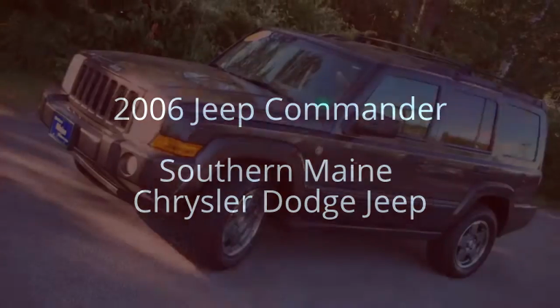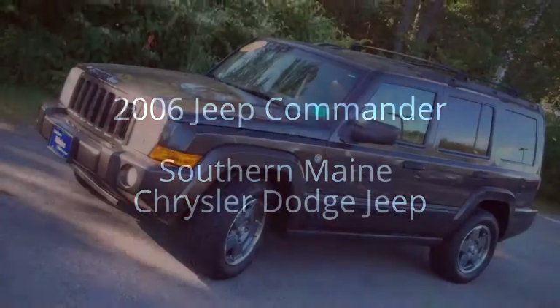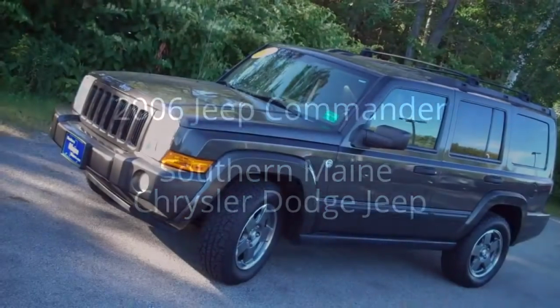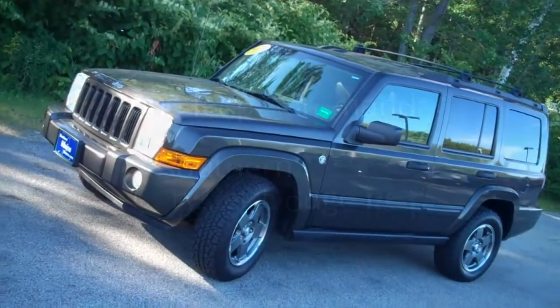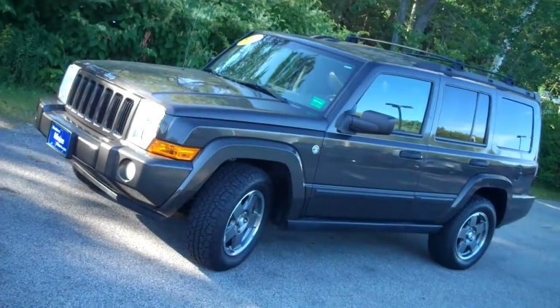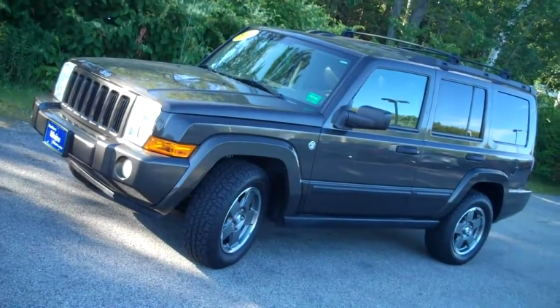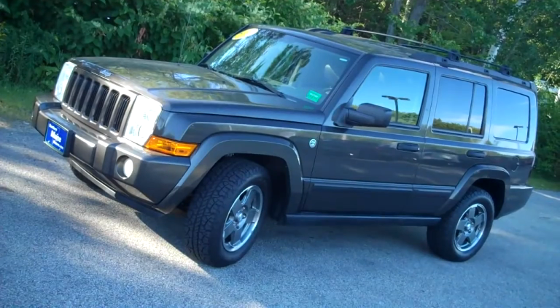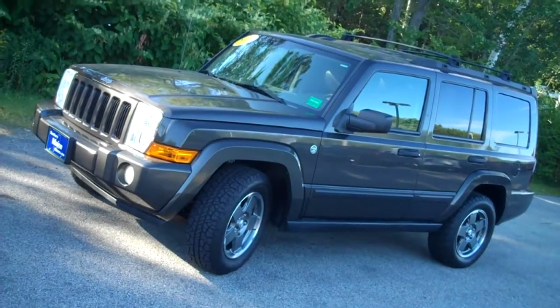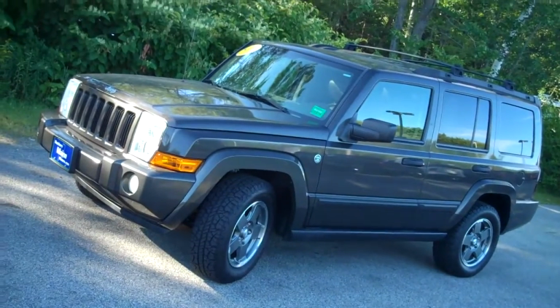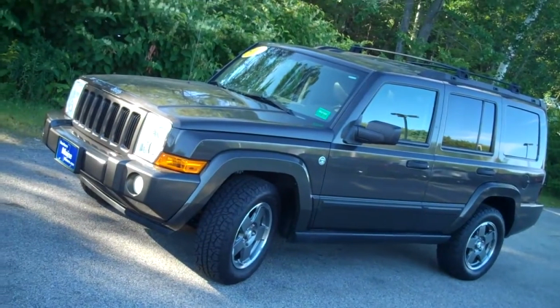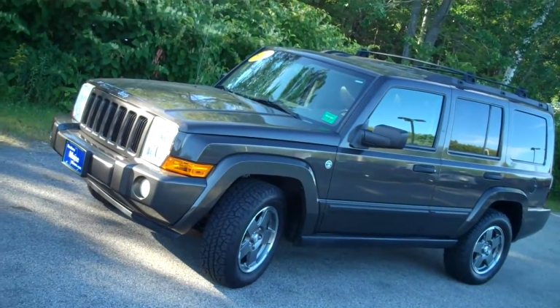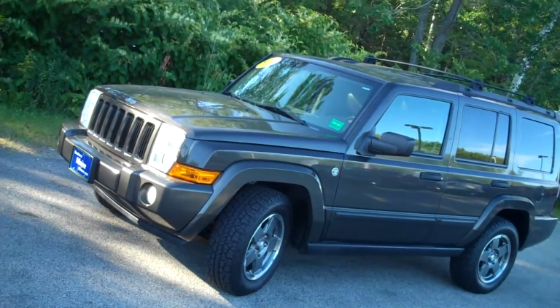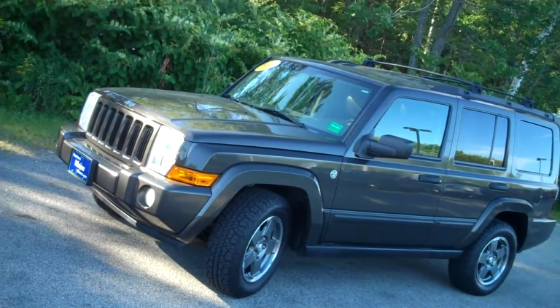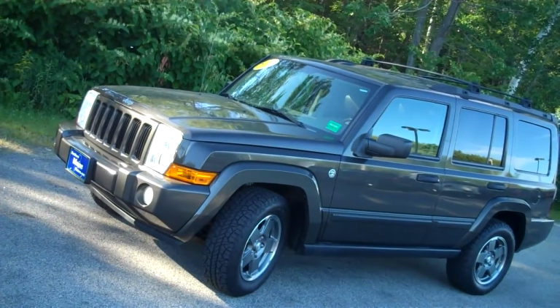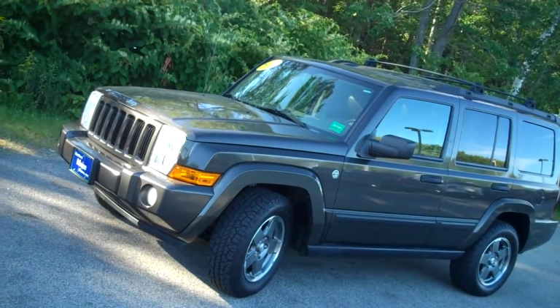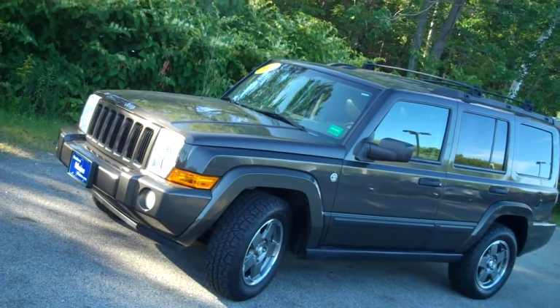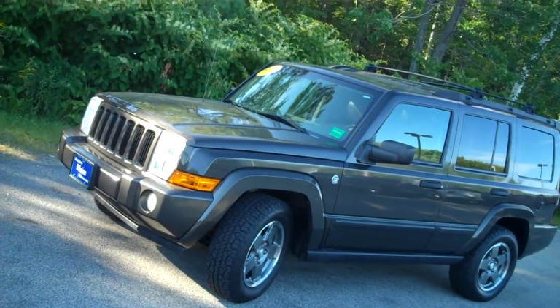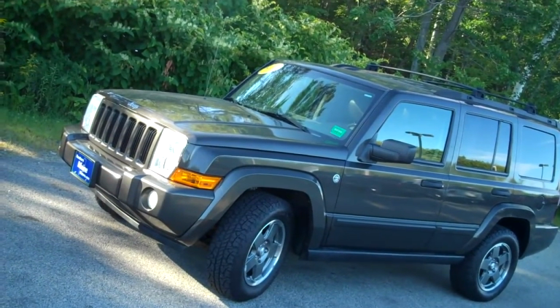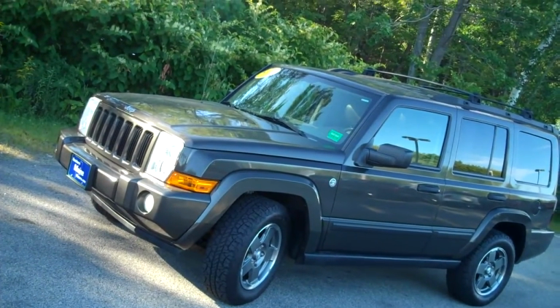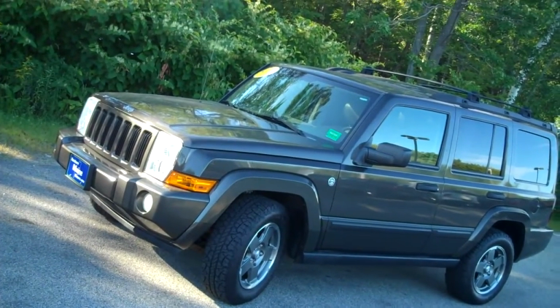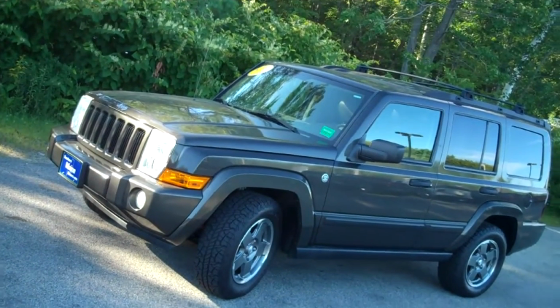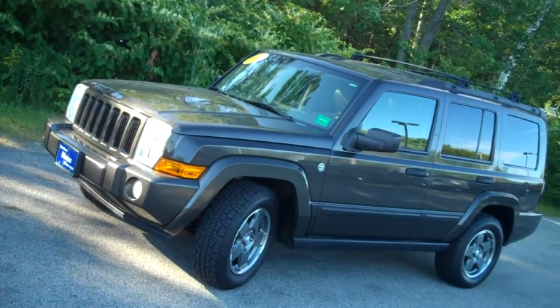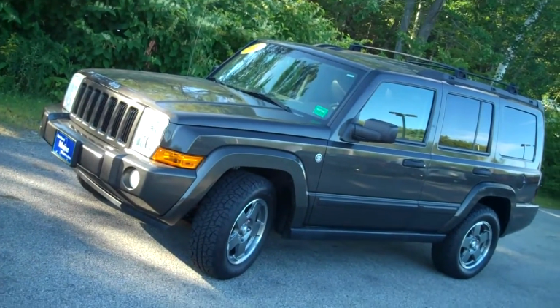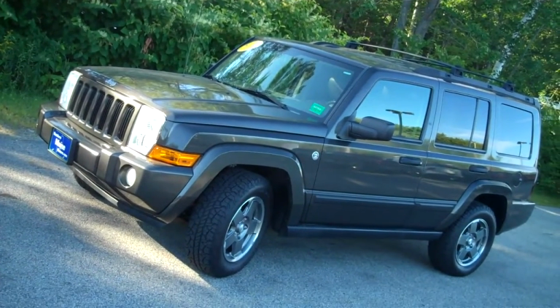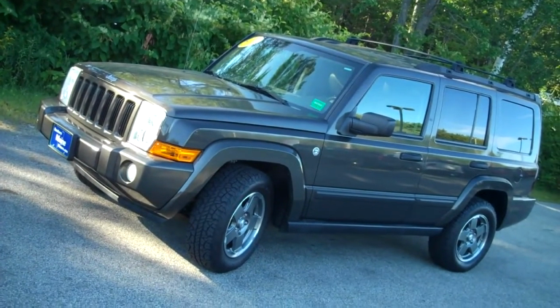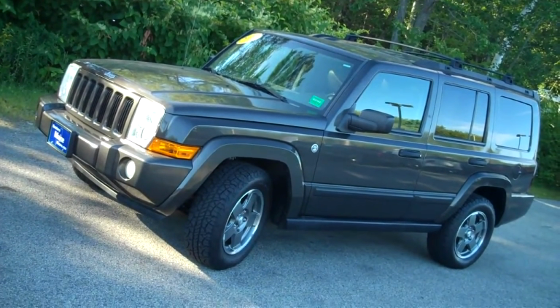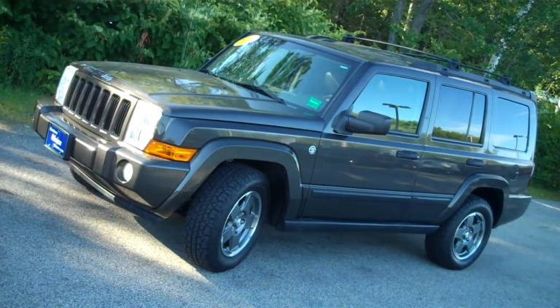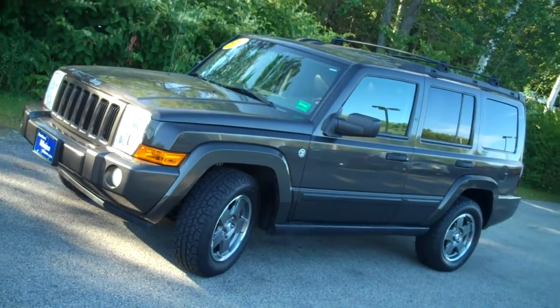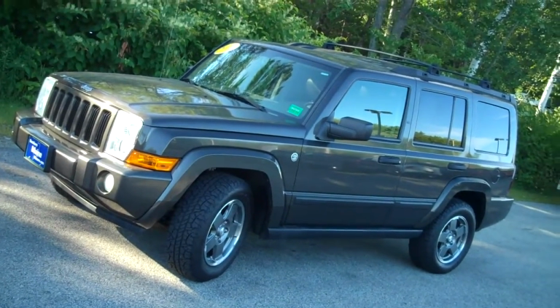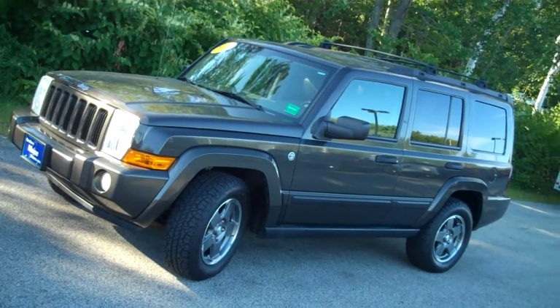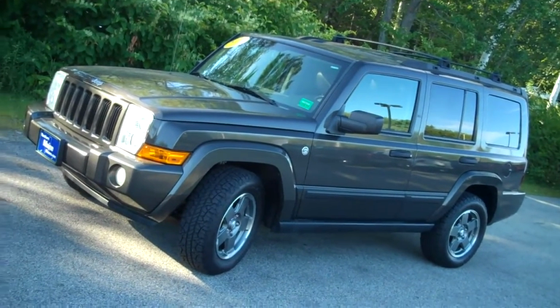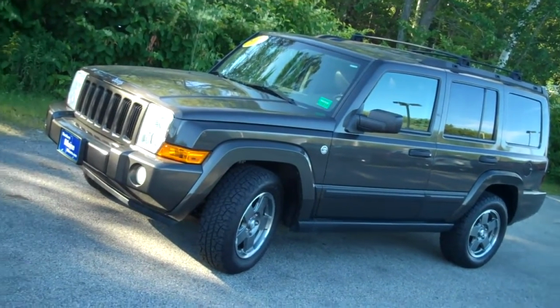Hi there, Steve Smith, Southern Maine Chrysler Dodge Jeep, stock number 8704, 2006 Jeep Commander.